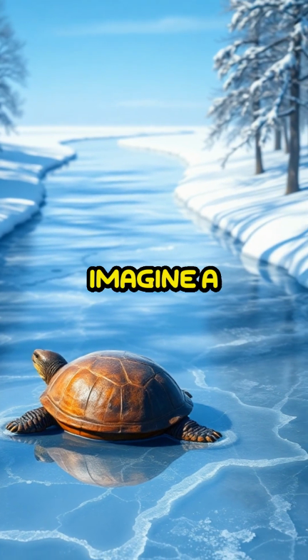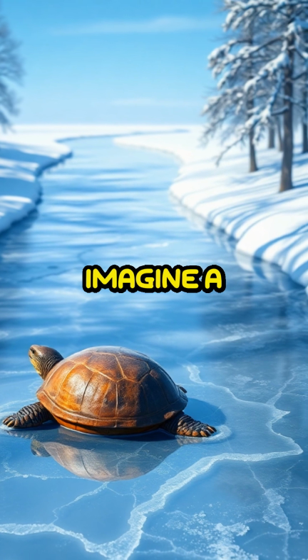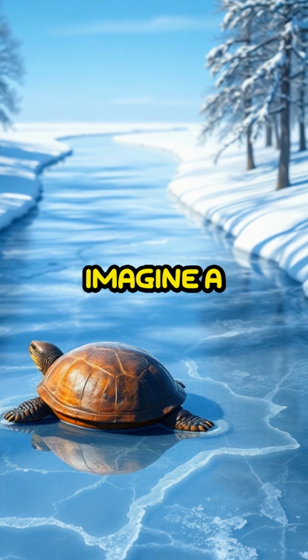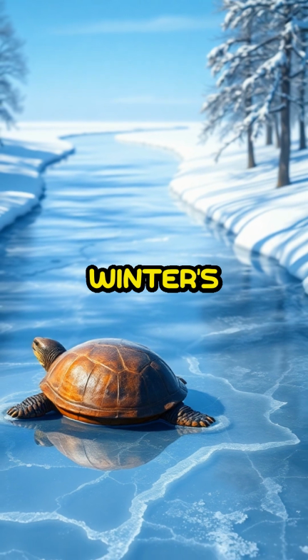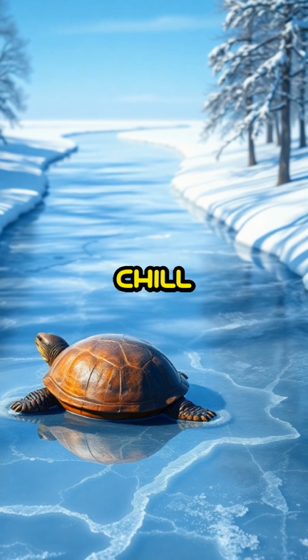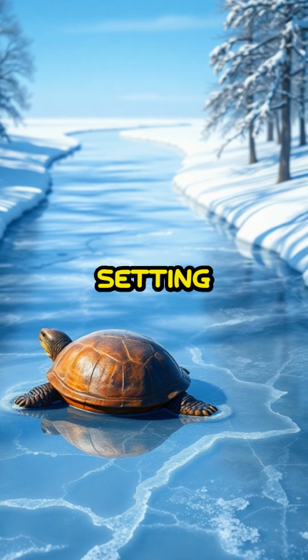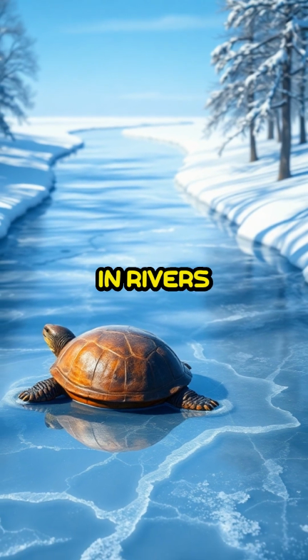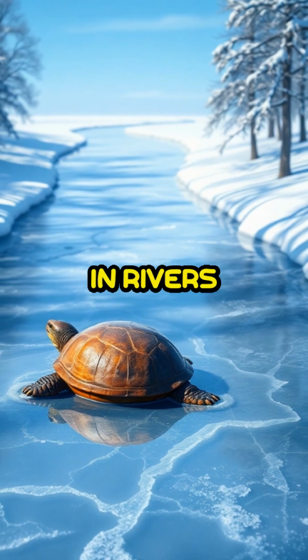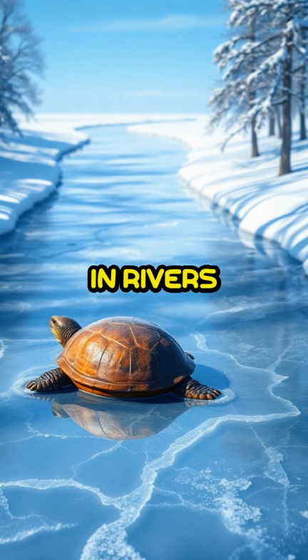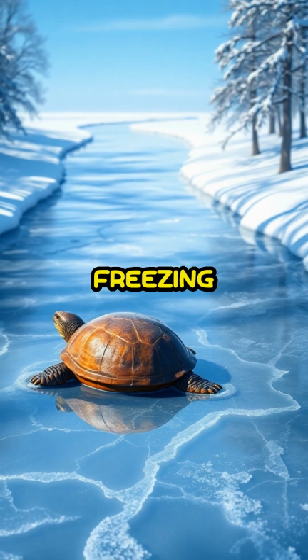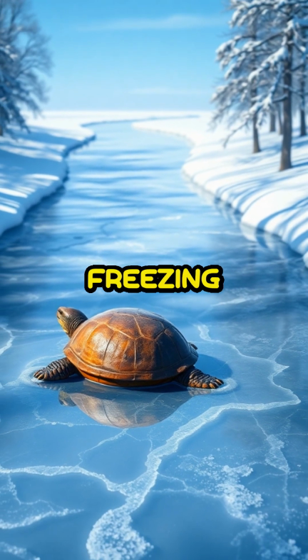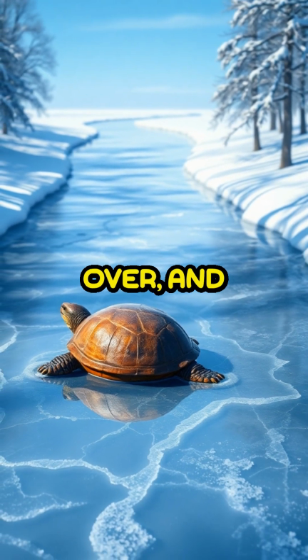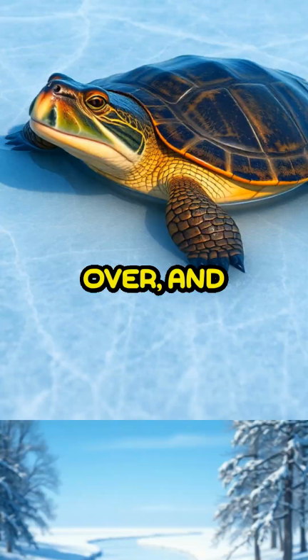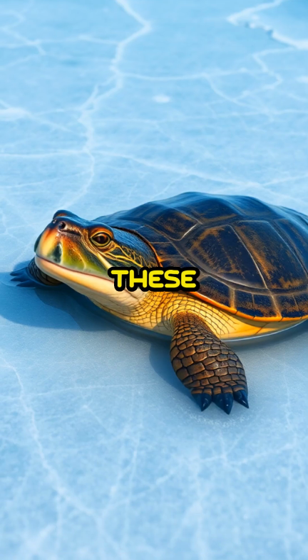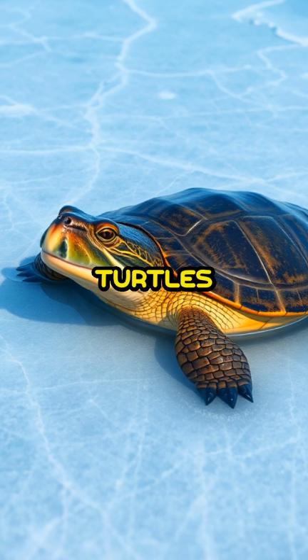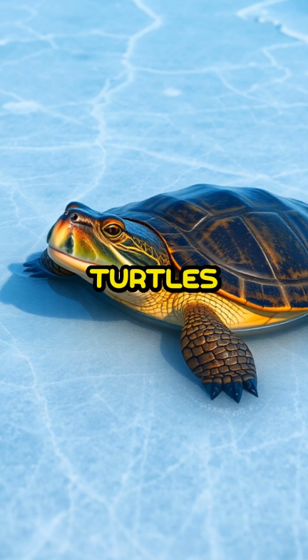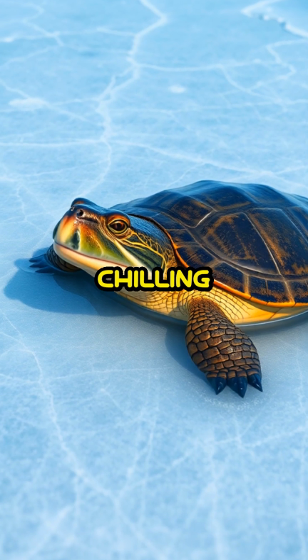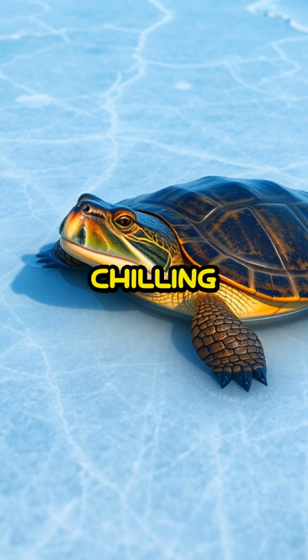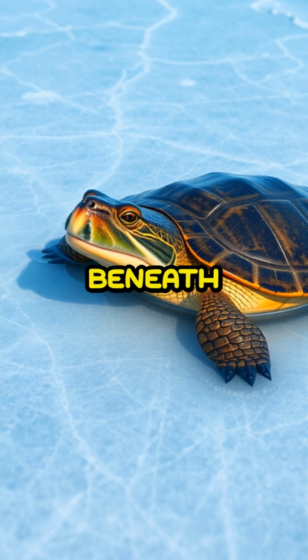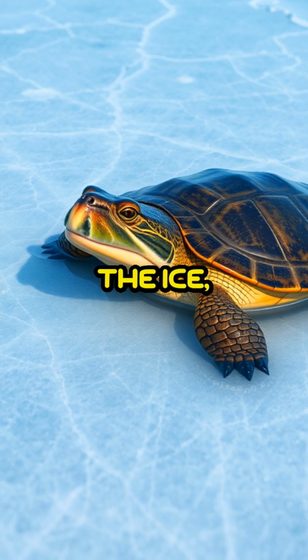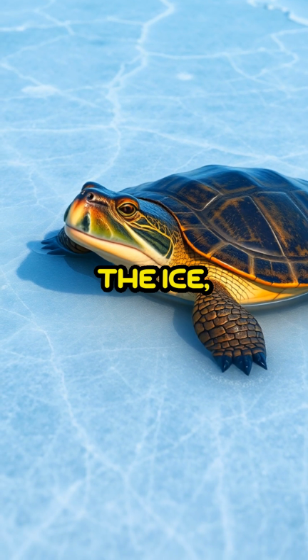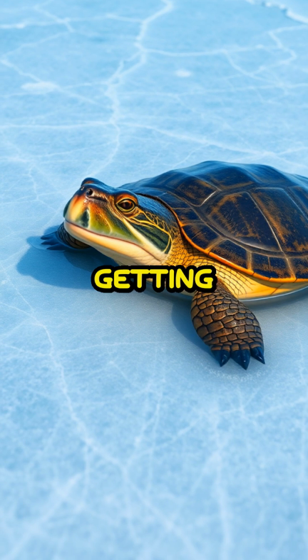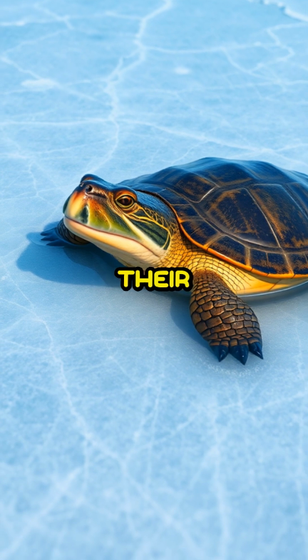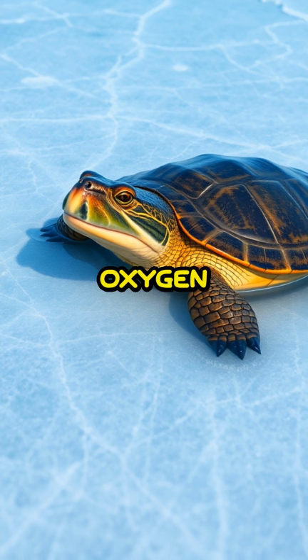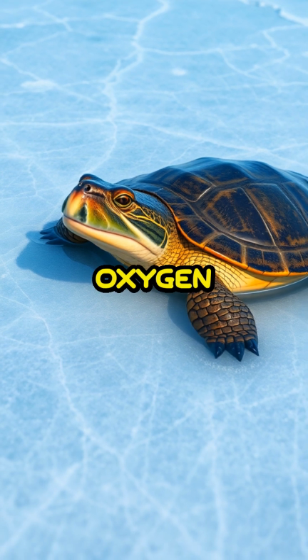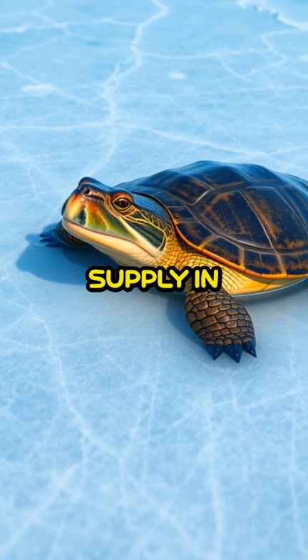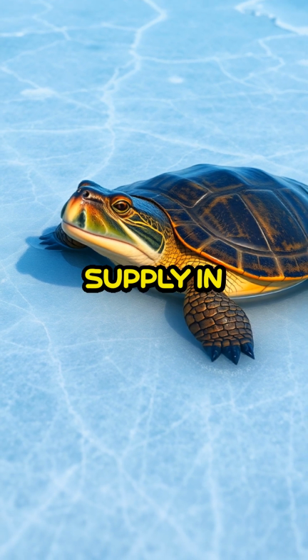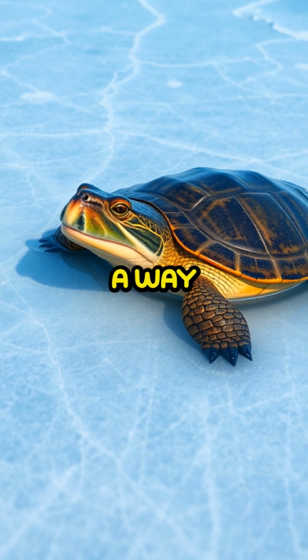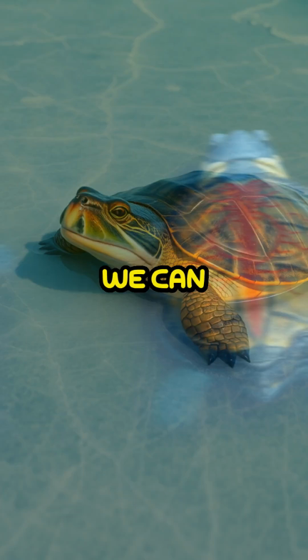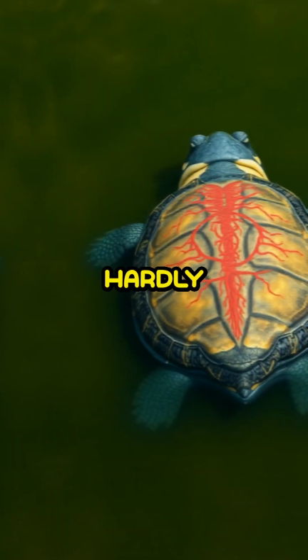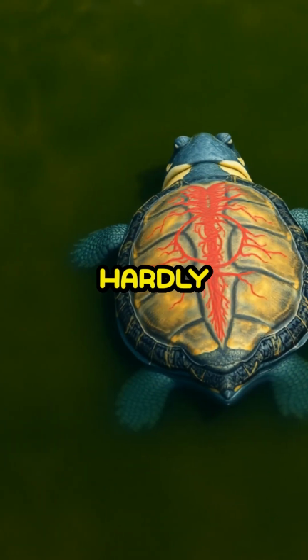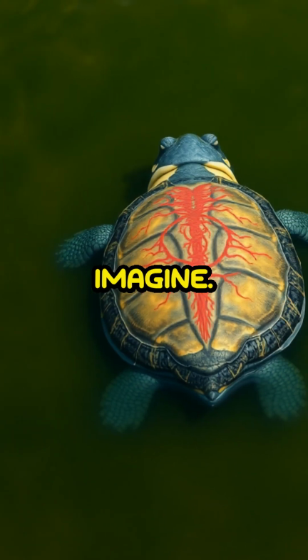Imagine a winter's chill setting in, rivers freezing over, and these turtles just chilling beneath the ice, getting their oxygen supply in a way we can hardly imagine.